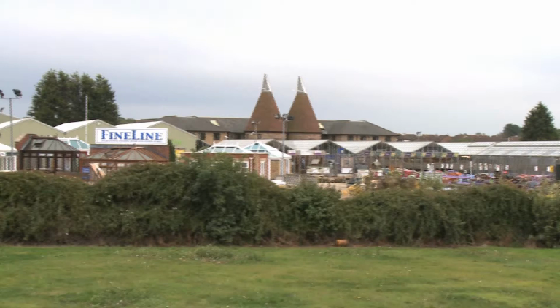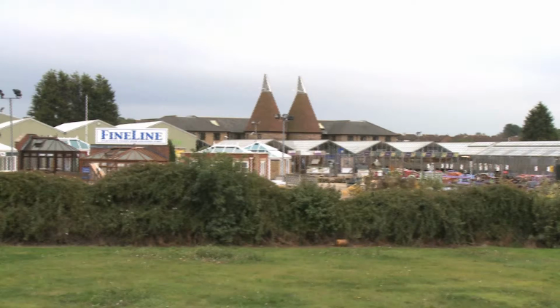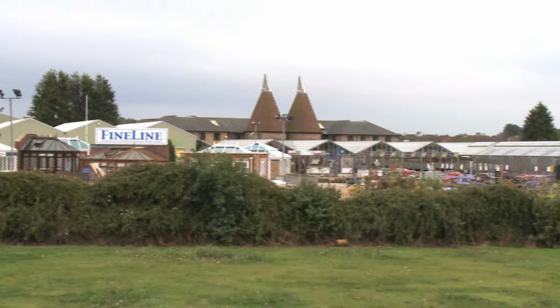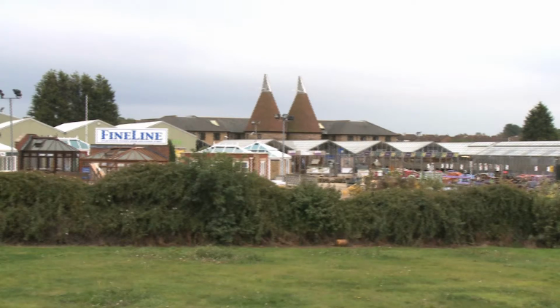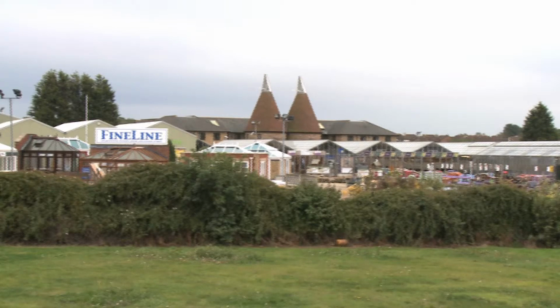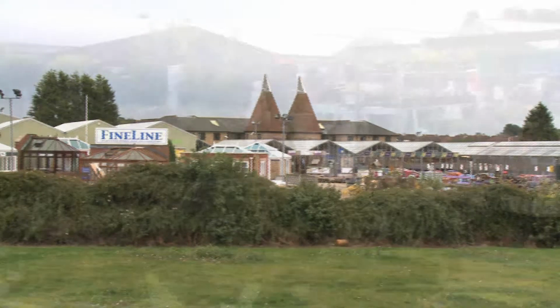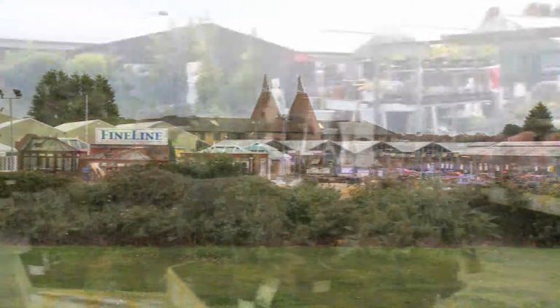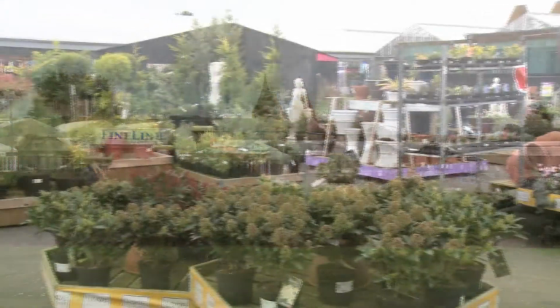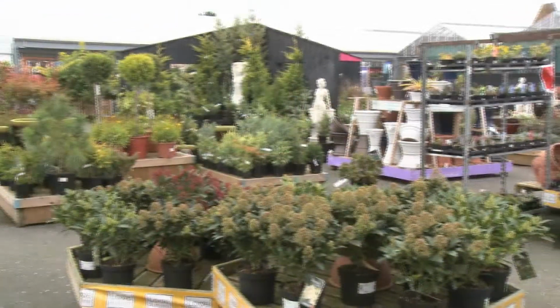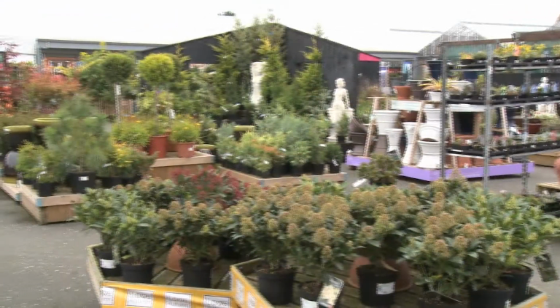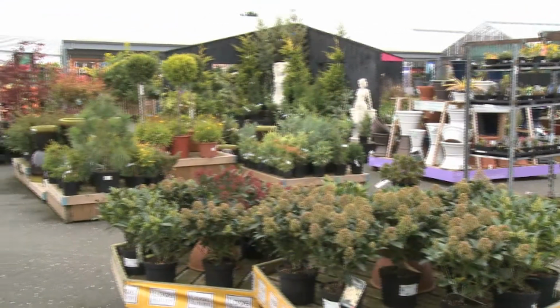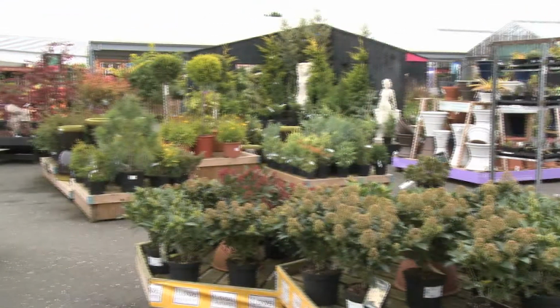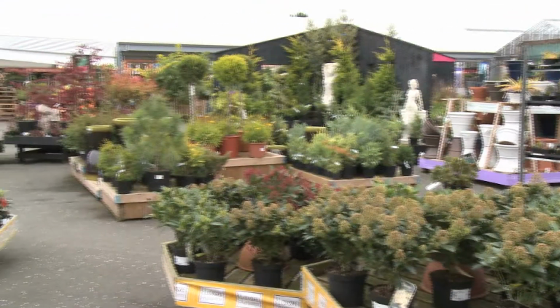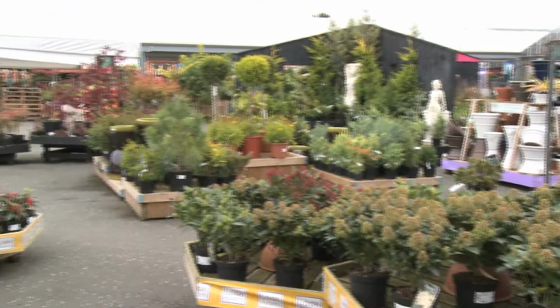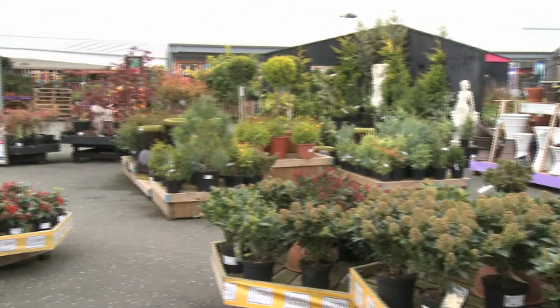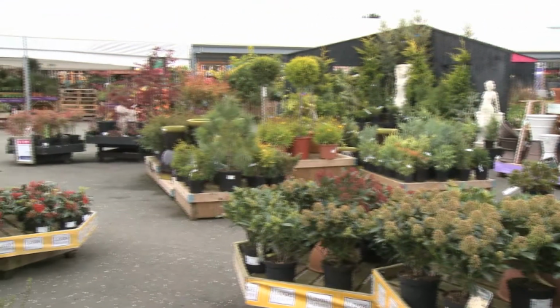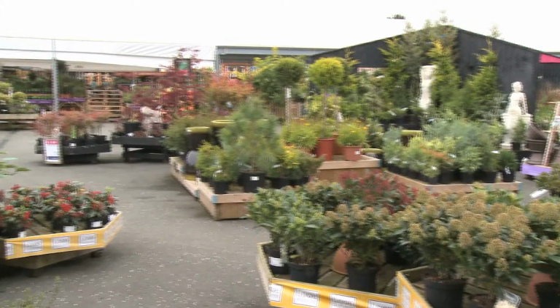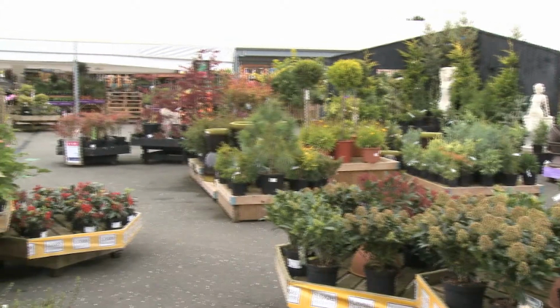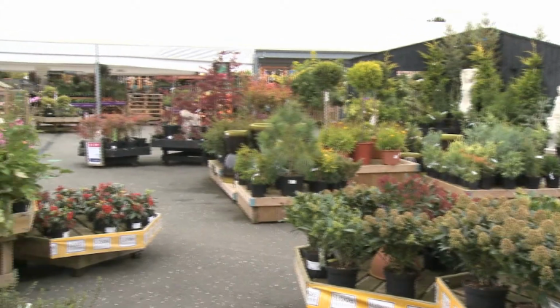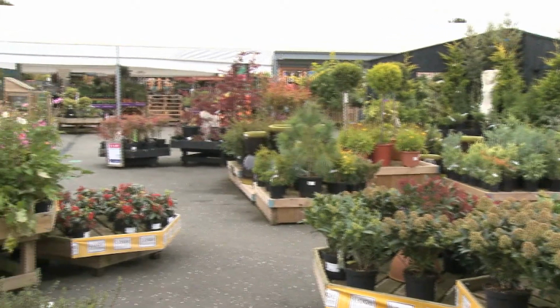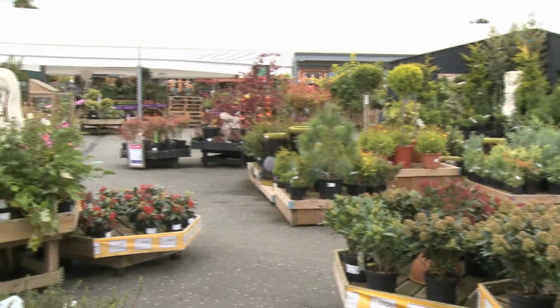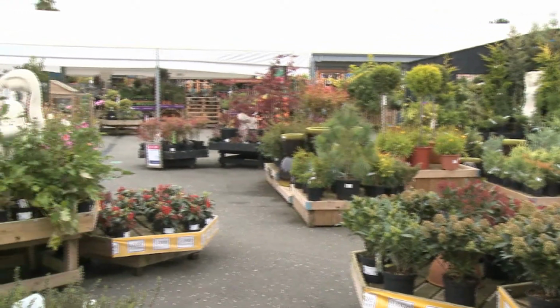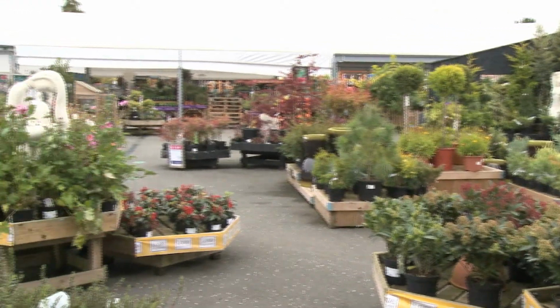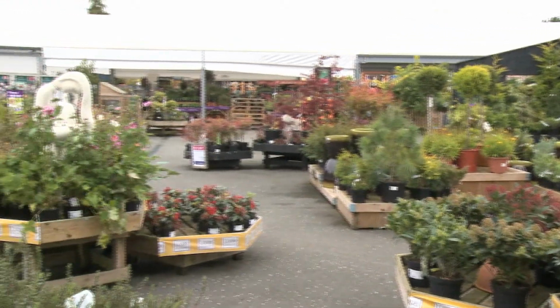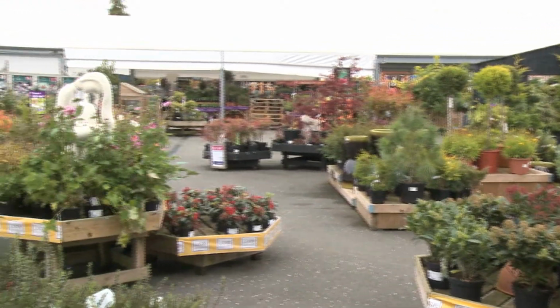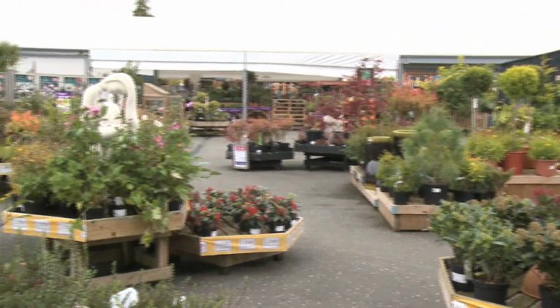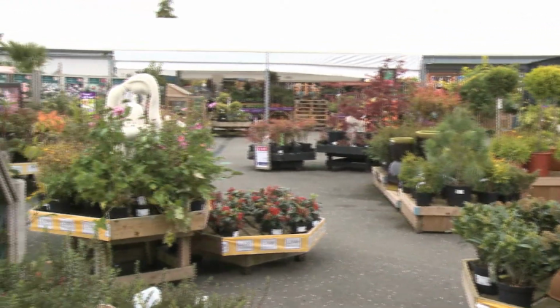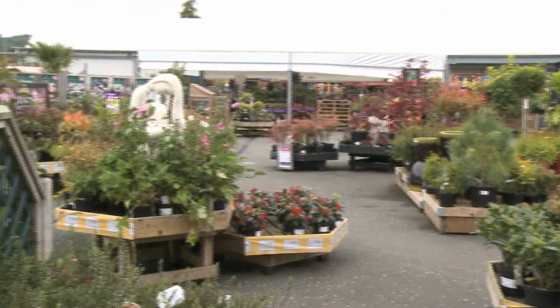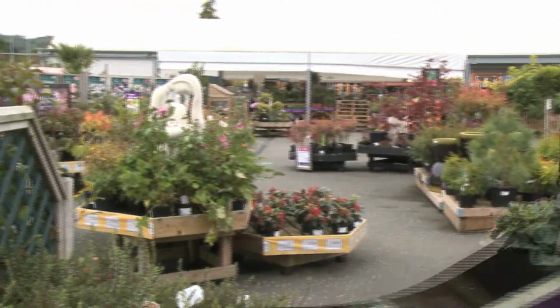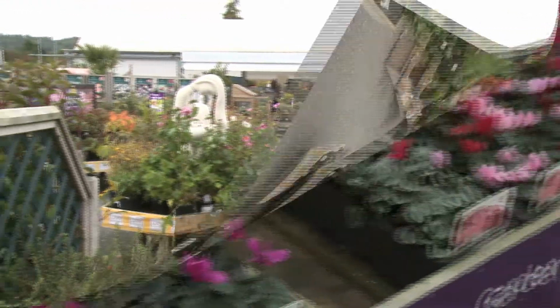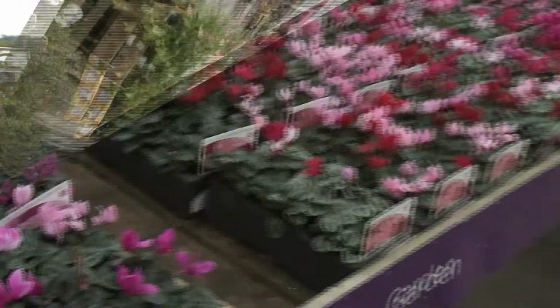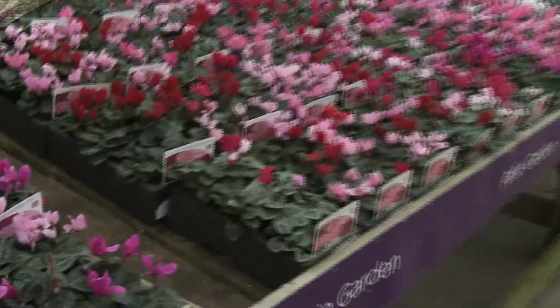Welcome to Not Cuts Garden Centre at Newnham Court Shopping Village, where we have a year-round supply of colour for your garden.